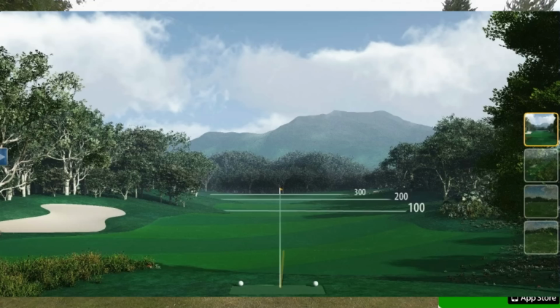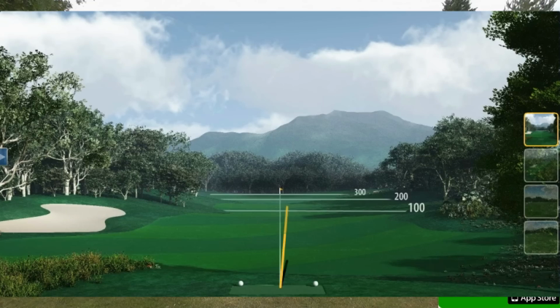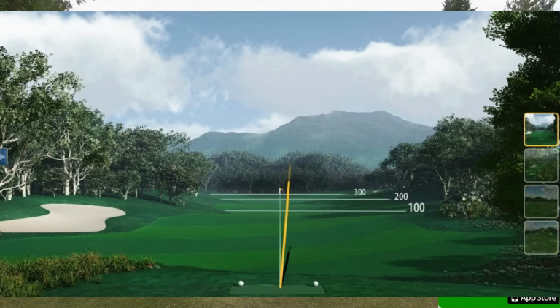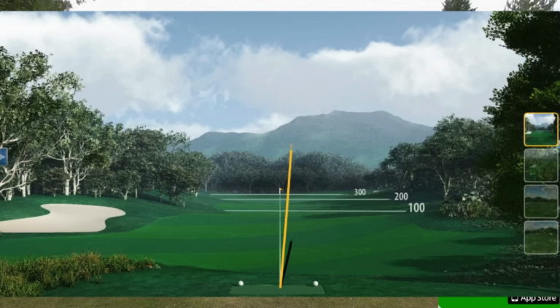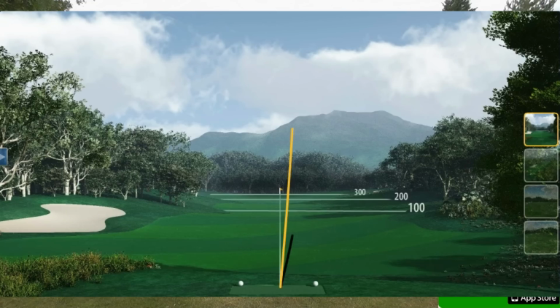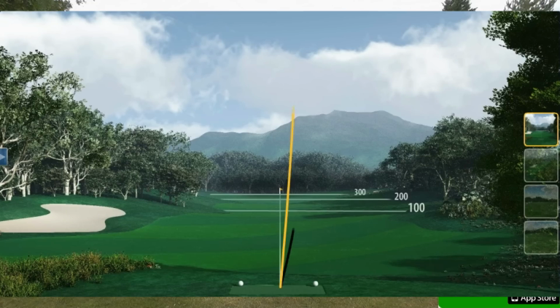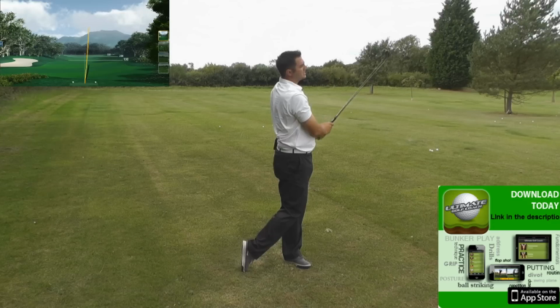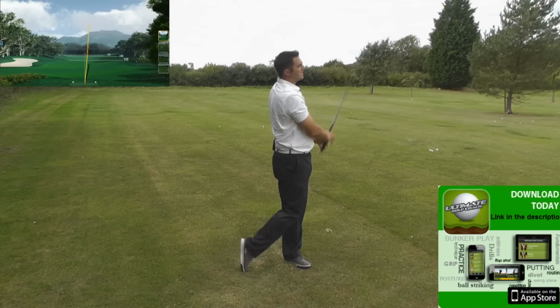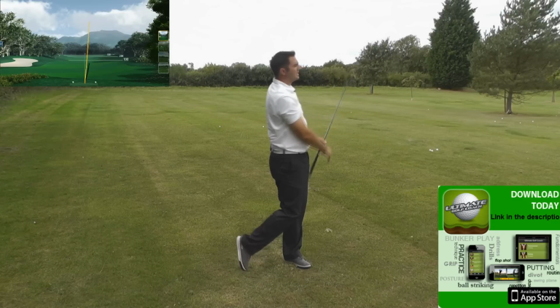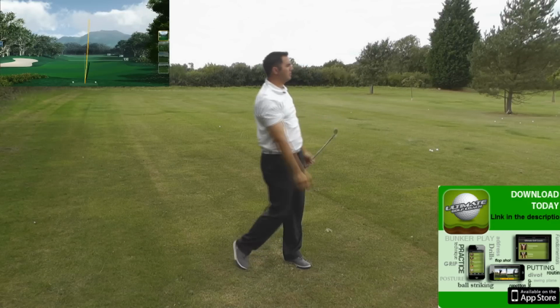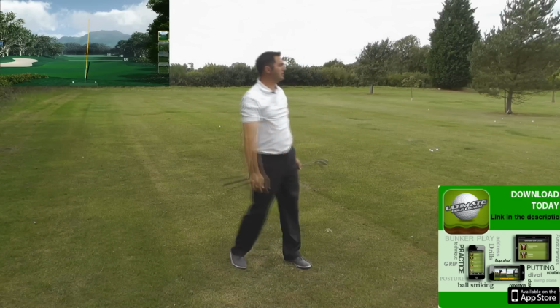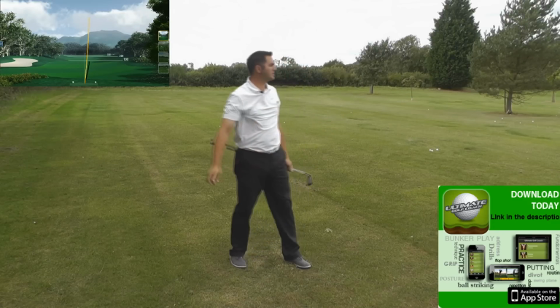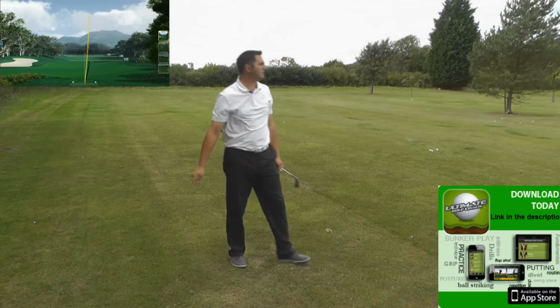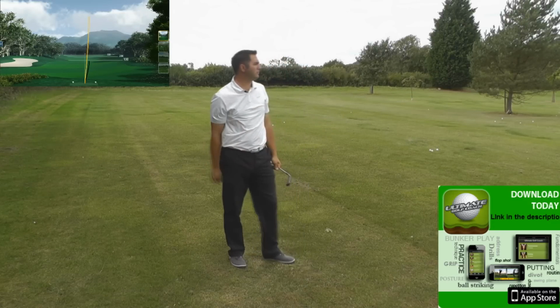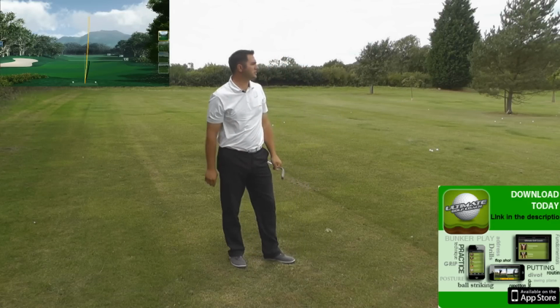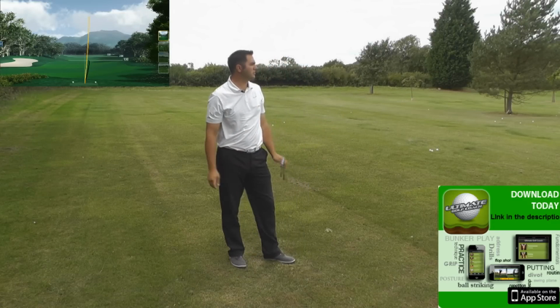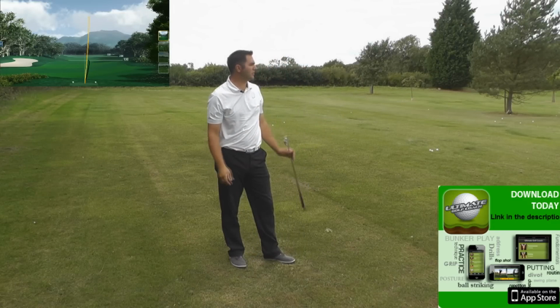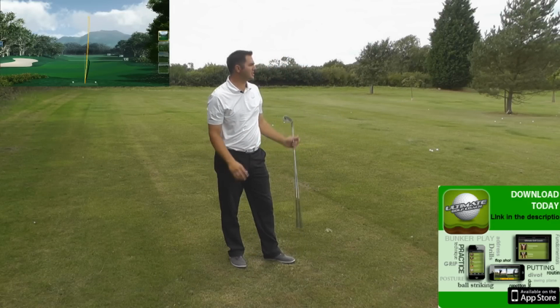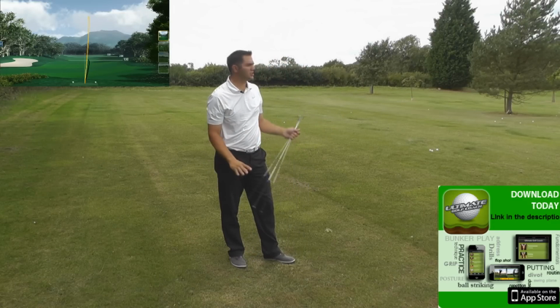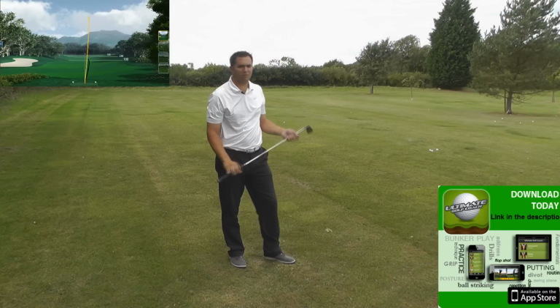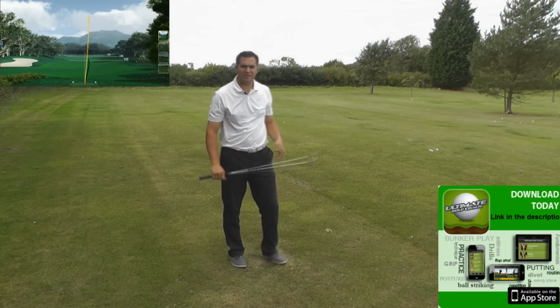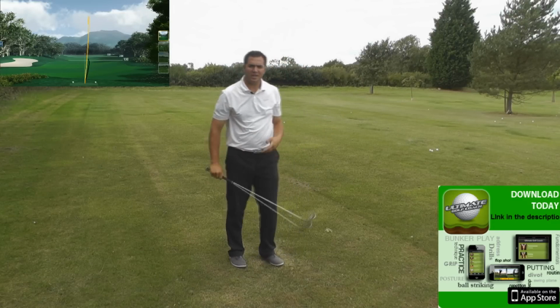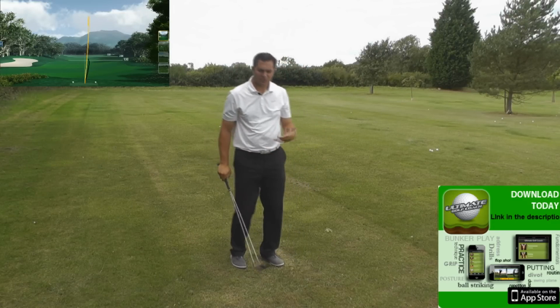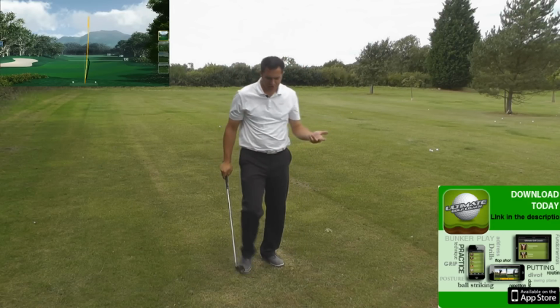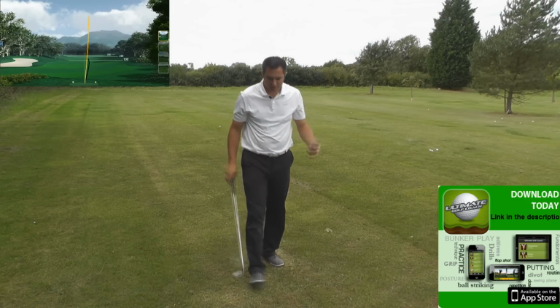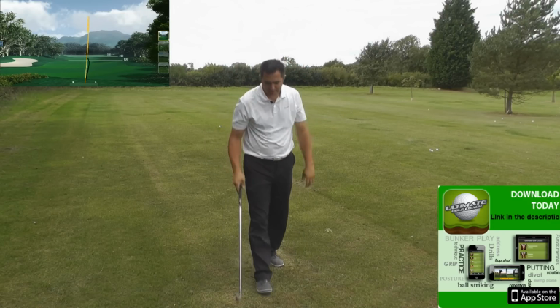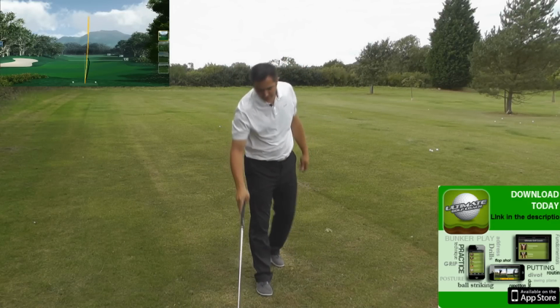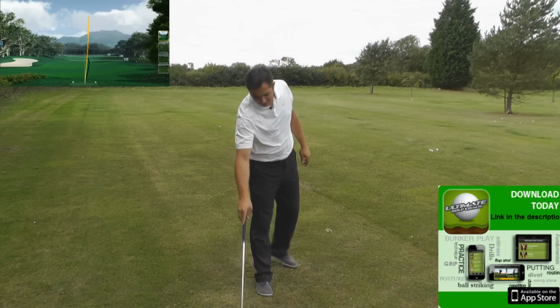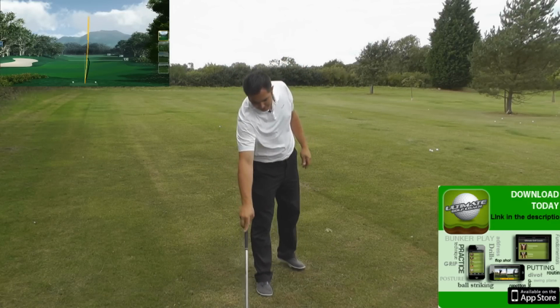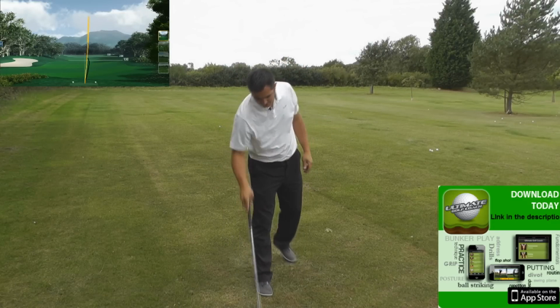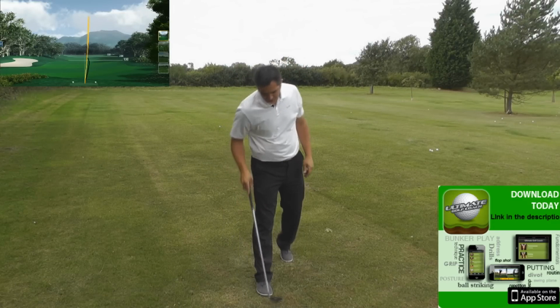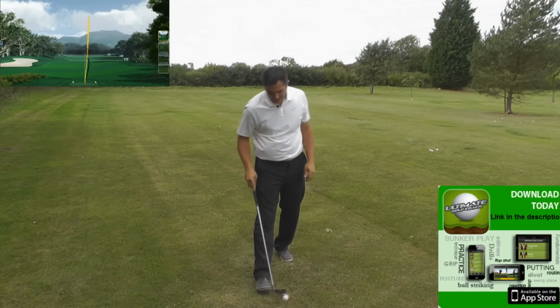That was a good one — exactly what you'd expect from Mizuno. Quite a soft, solid feeling strike.